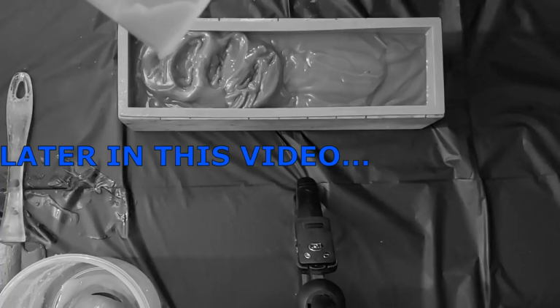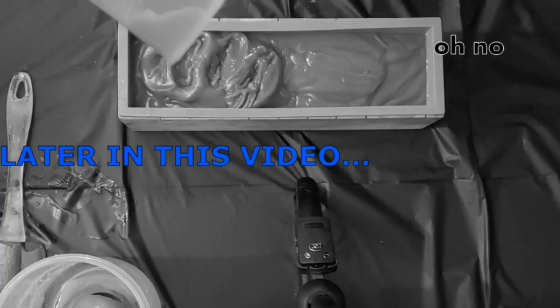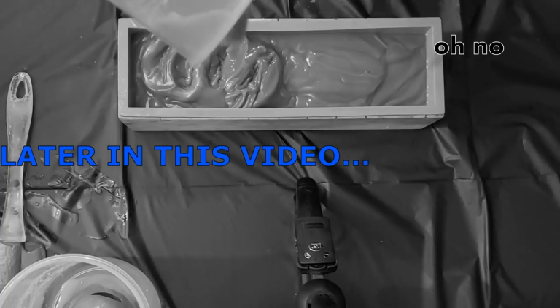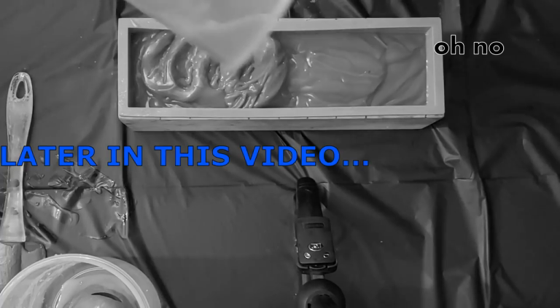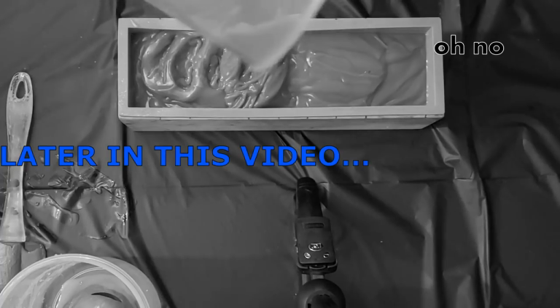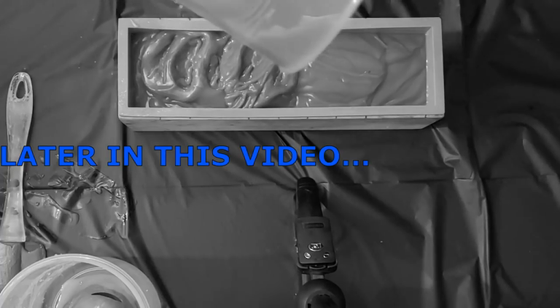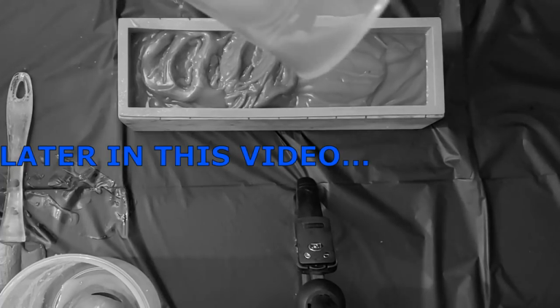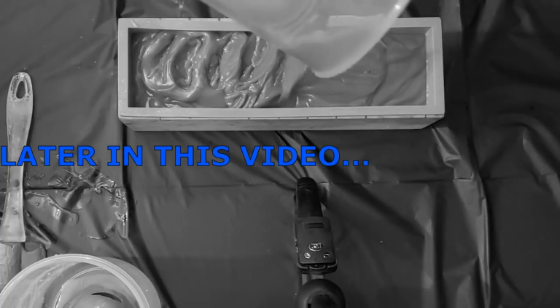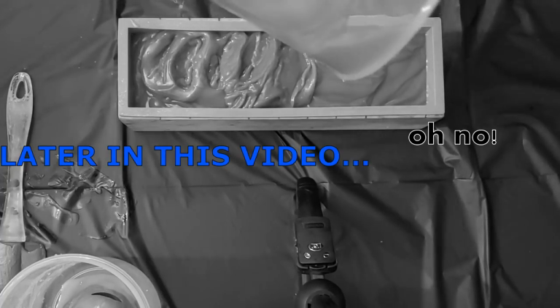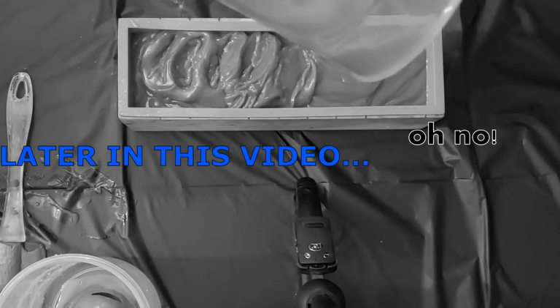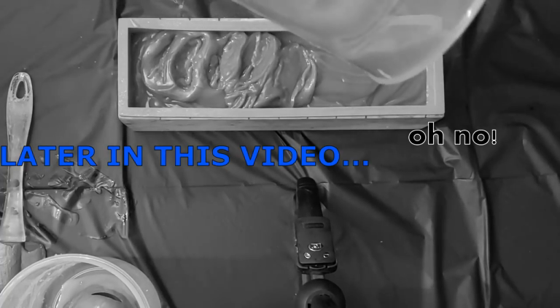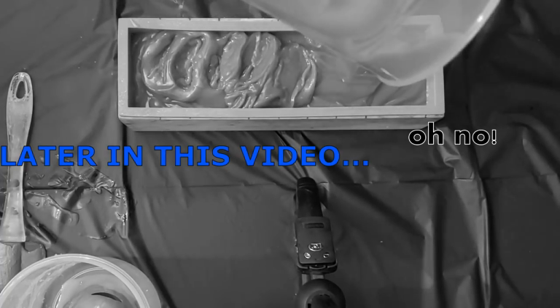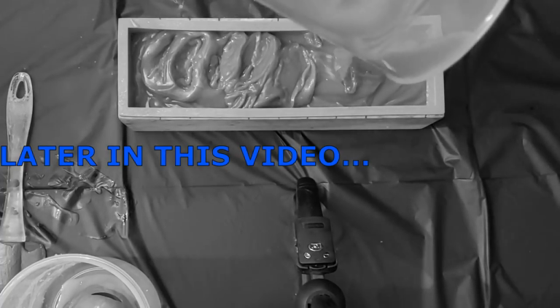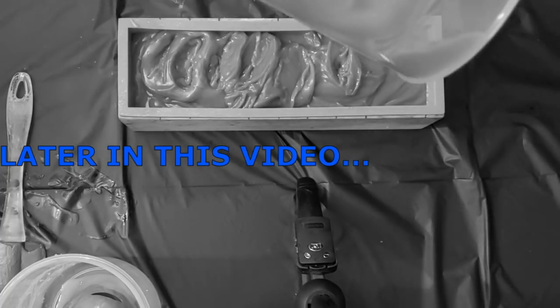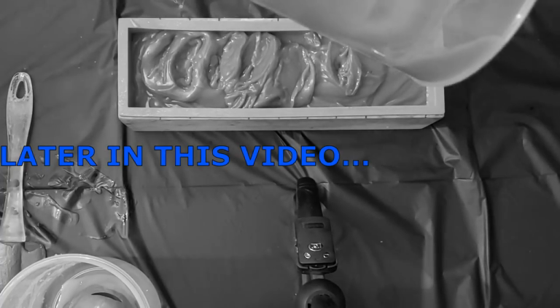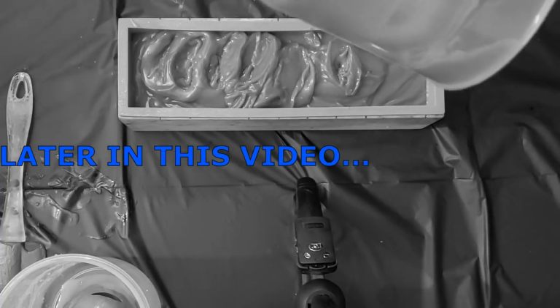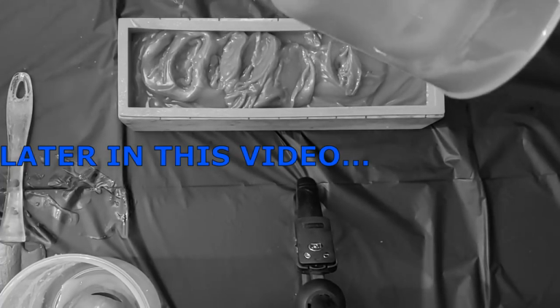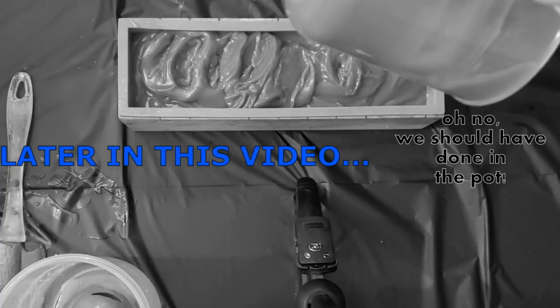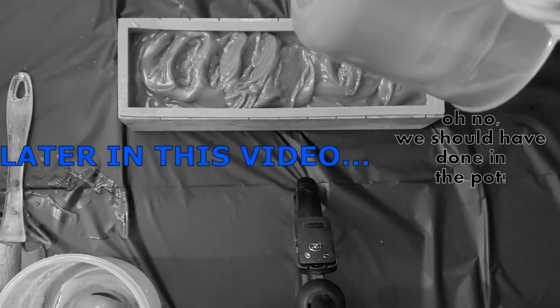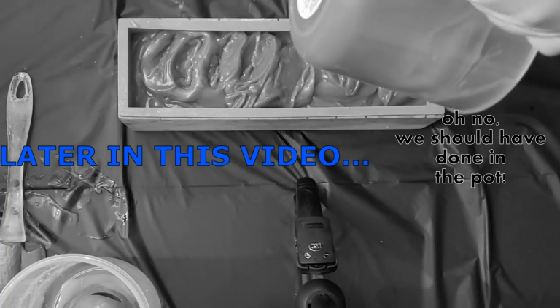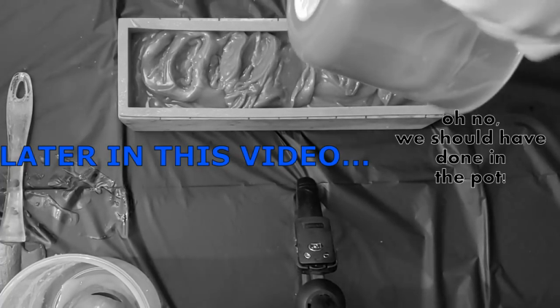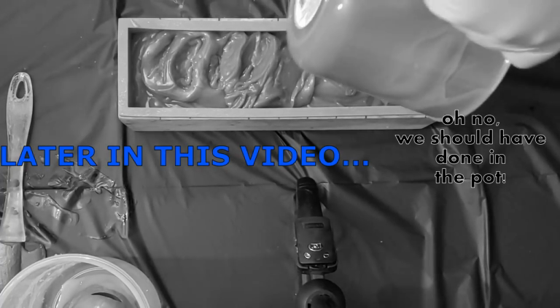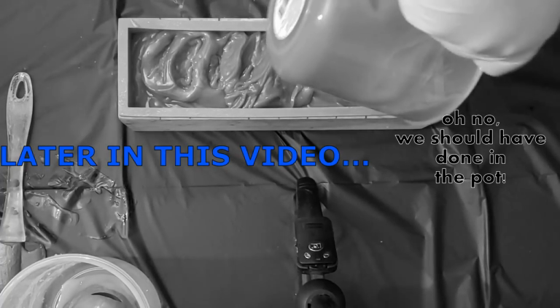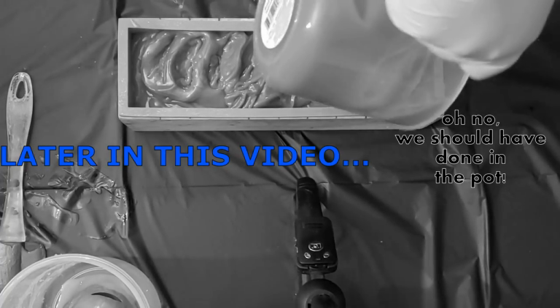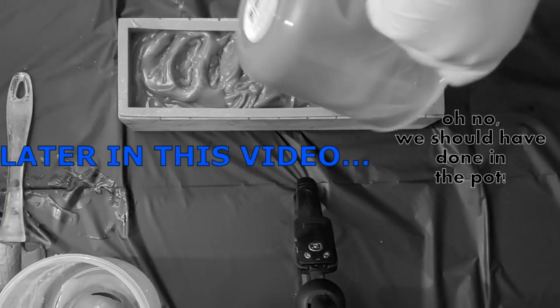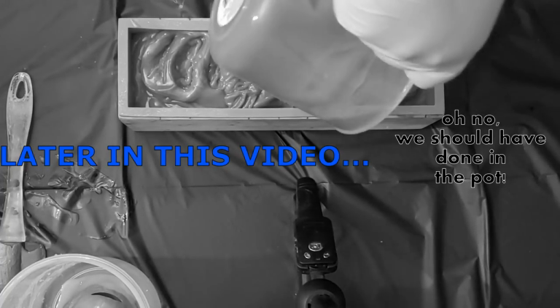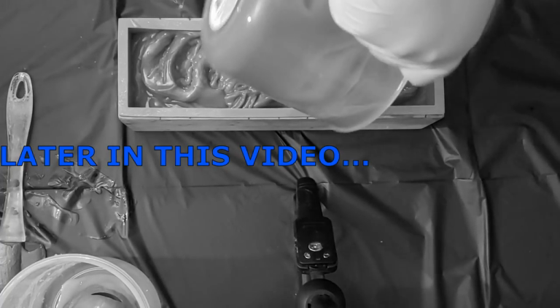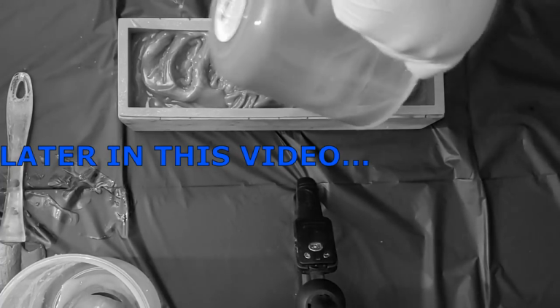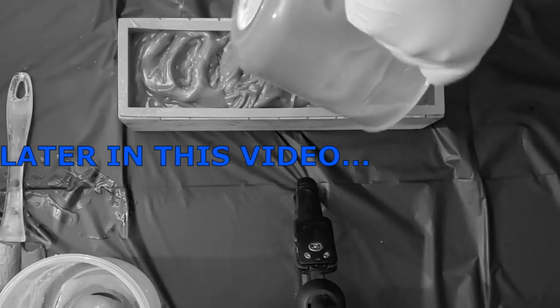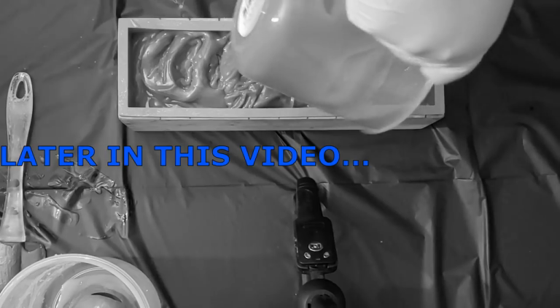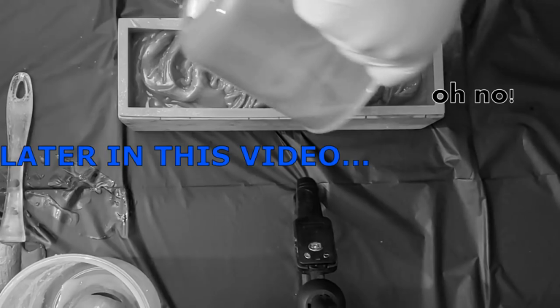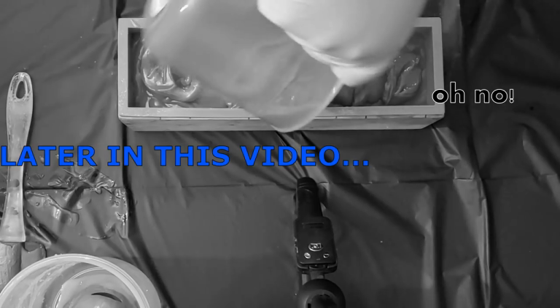Oh no. Oh no. Oh no, we should have done it in the pot.